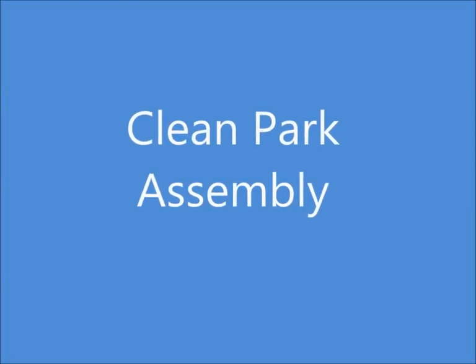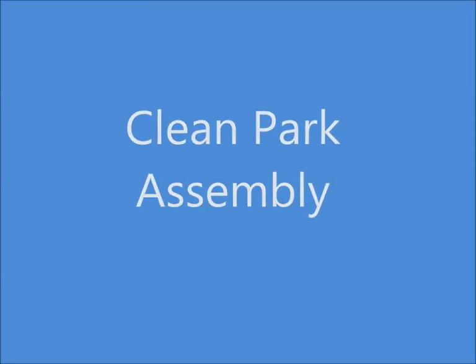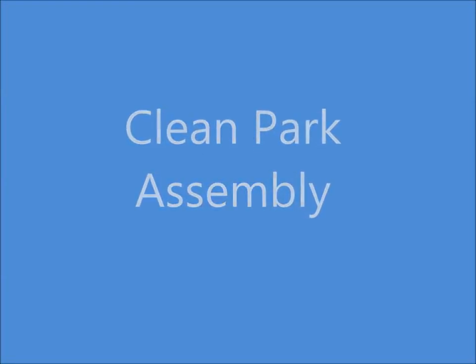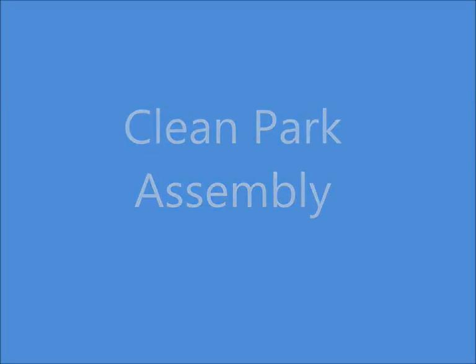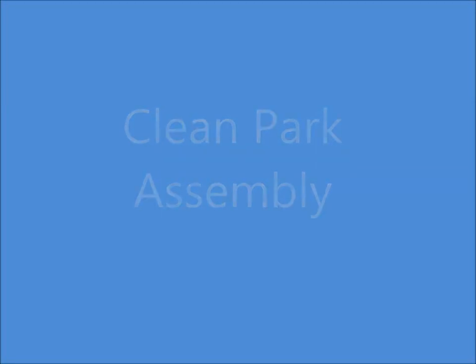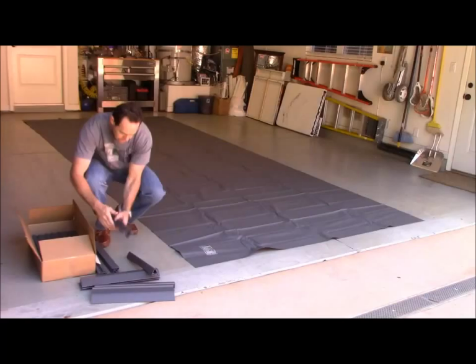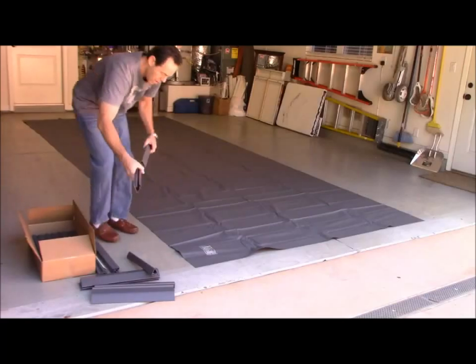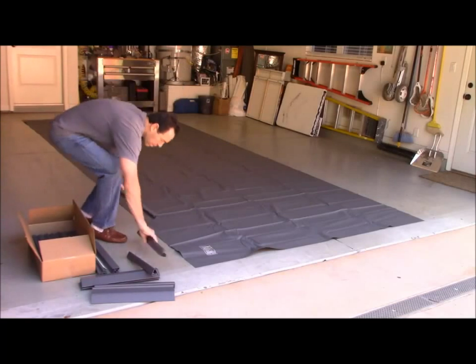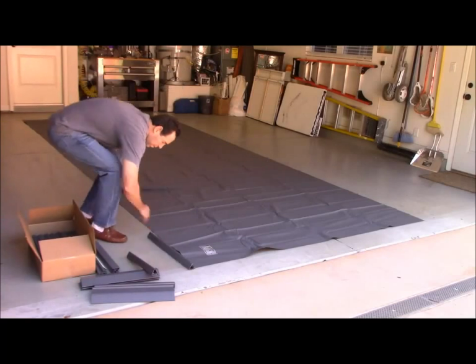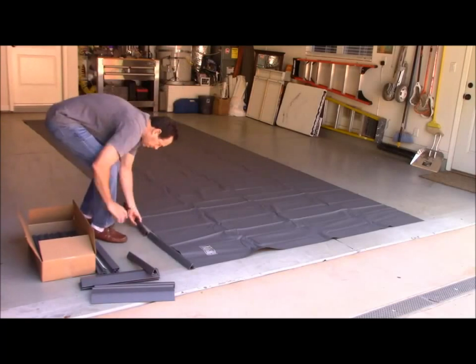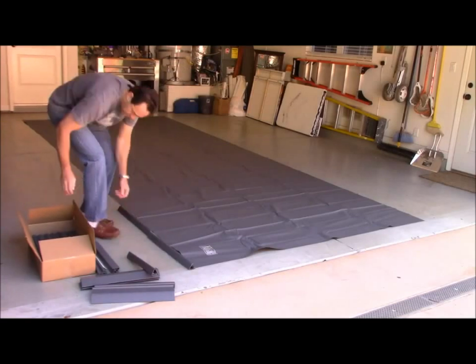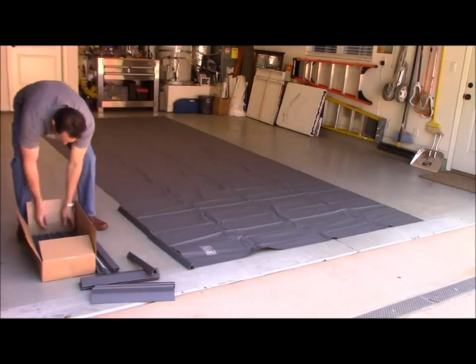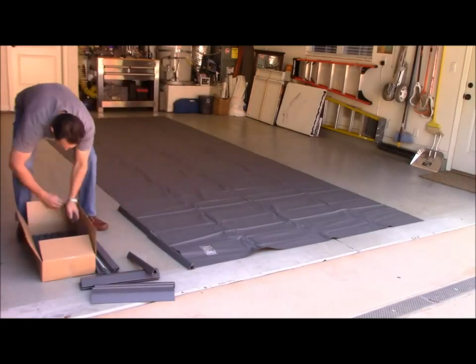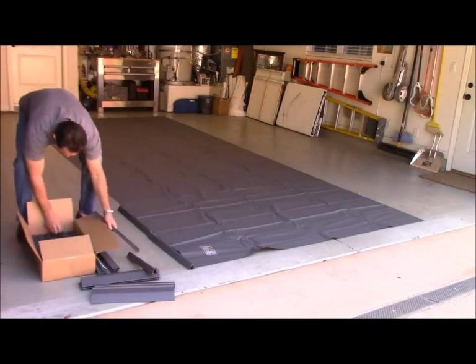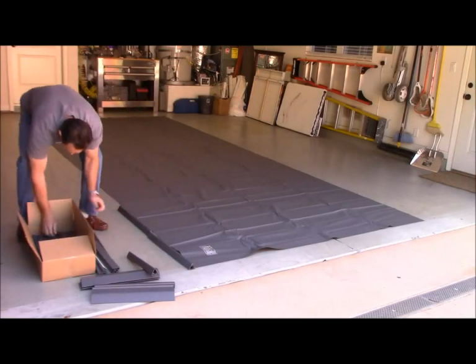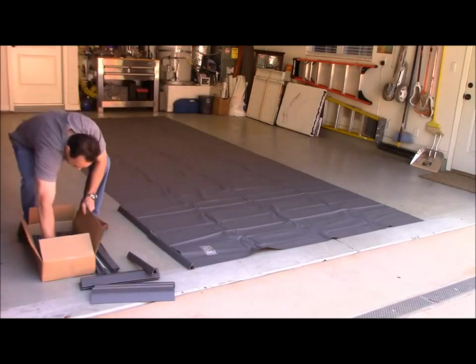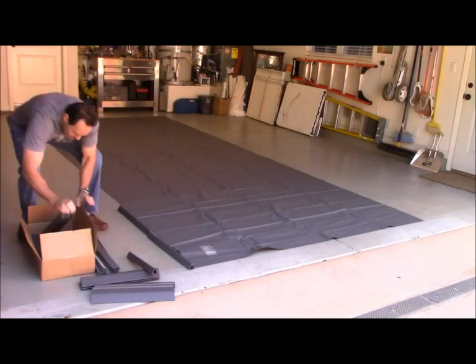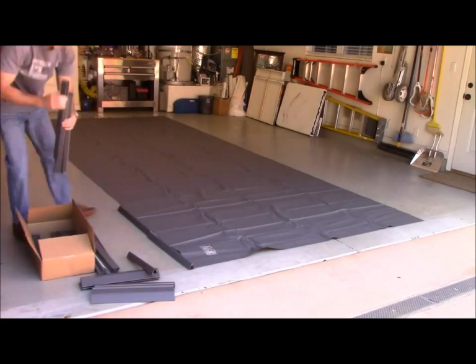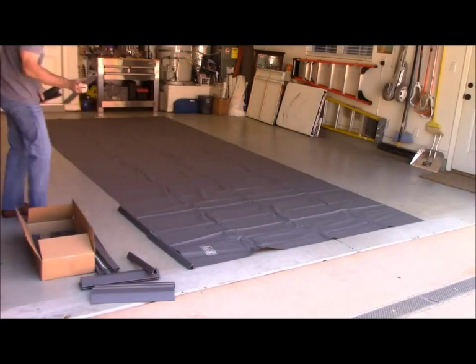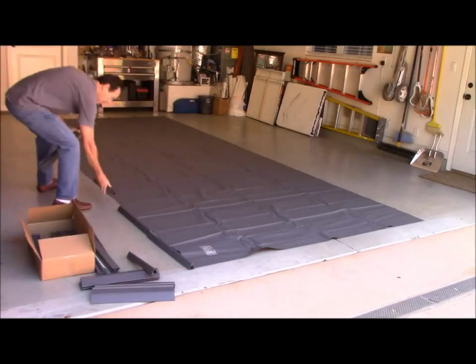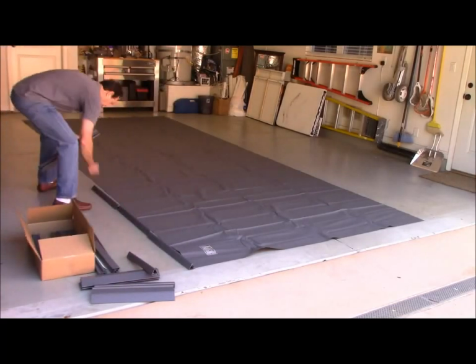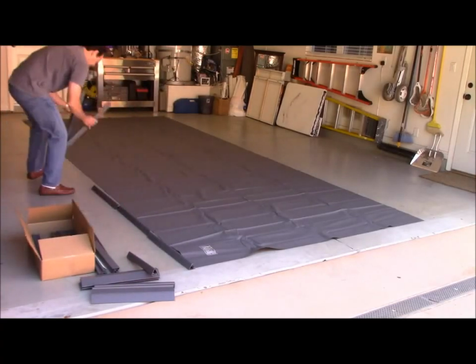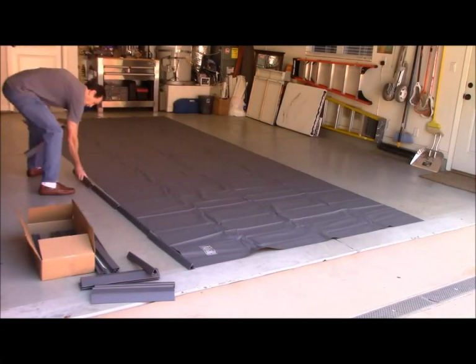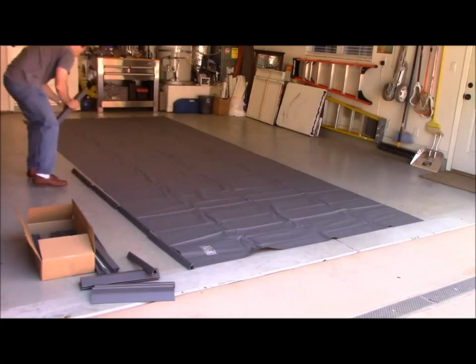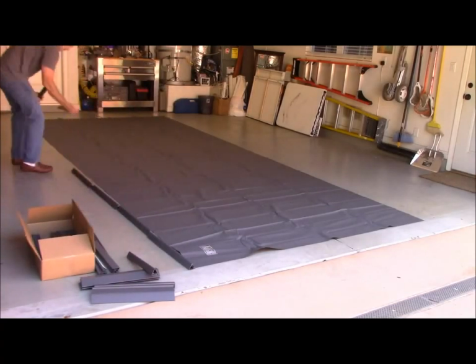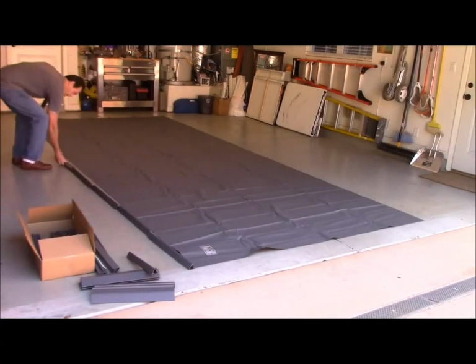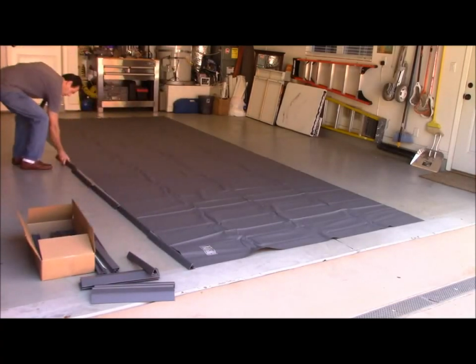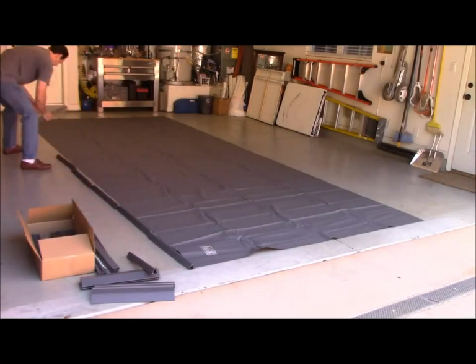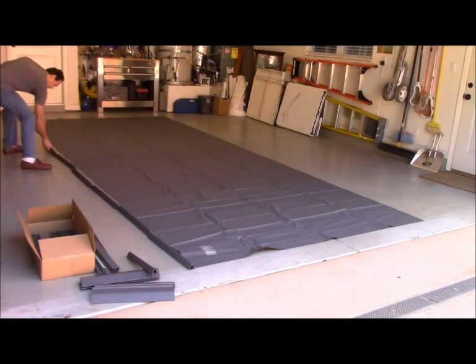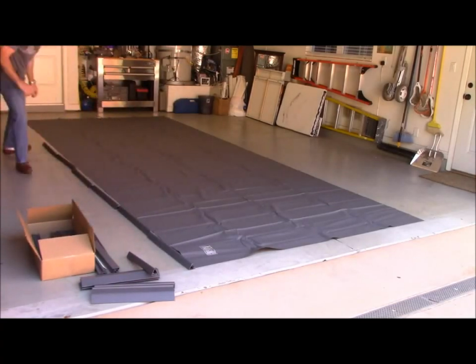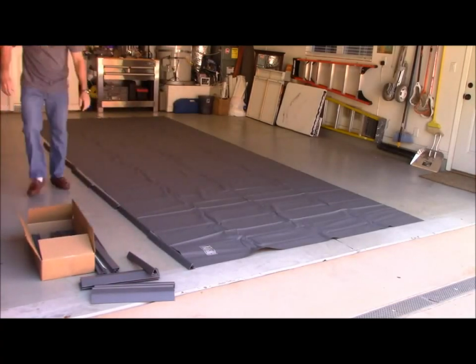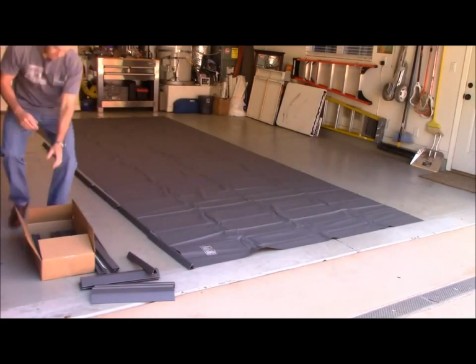Today we're going to show you how to assemble a Clean Park garage mat. The first step is to lay out all the edge pieces around the perimeter.